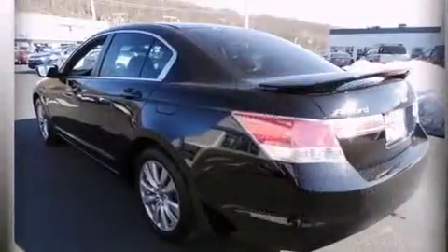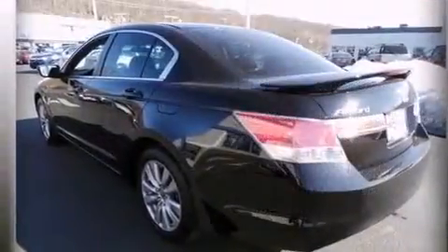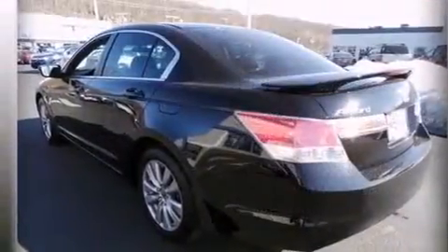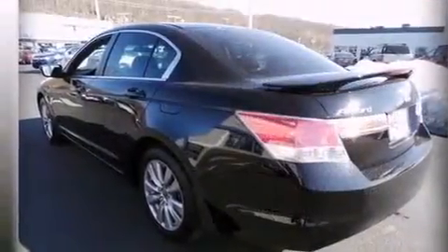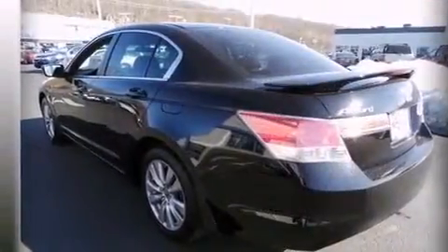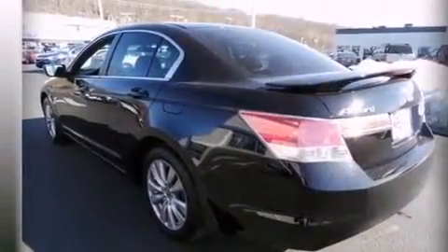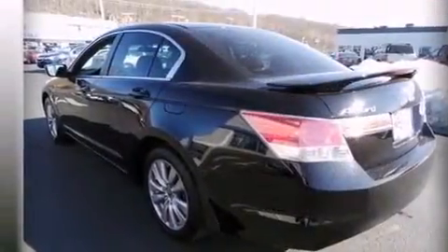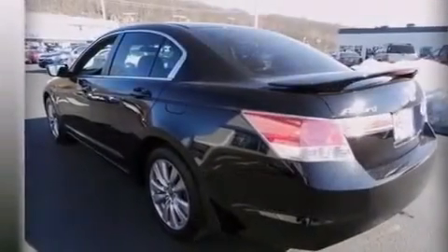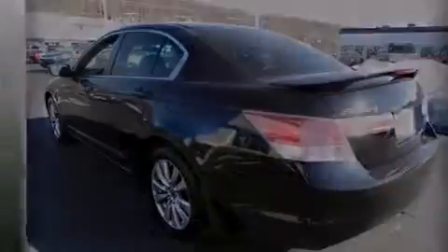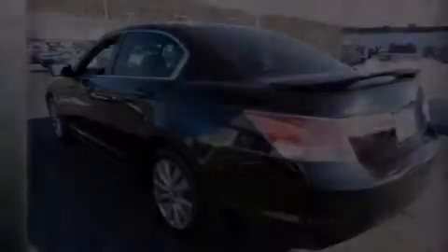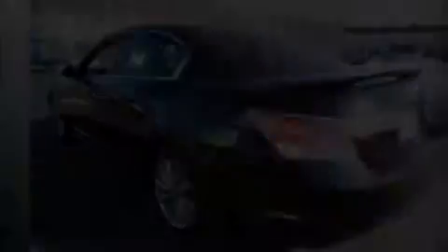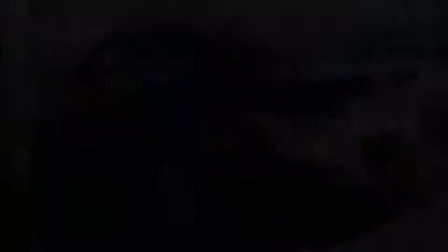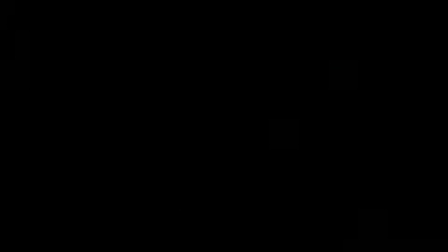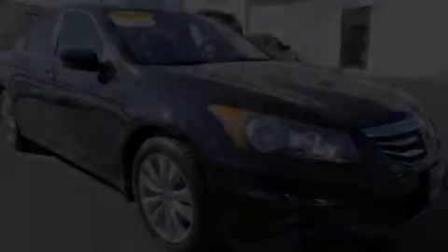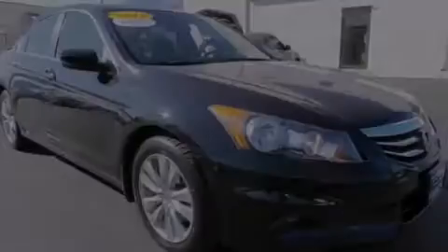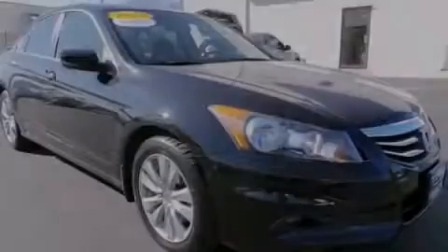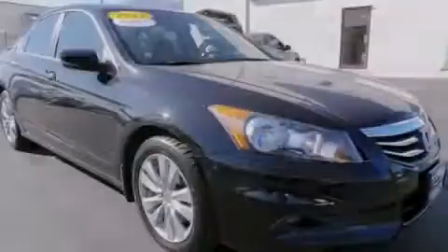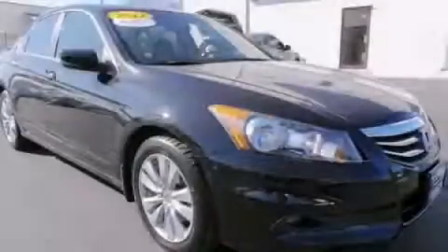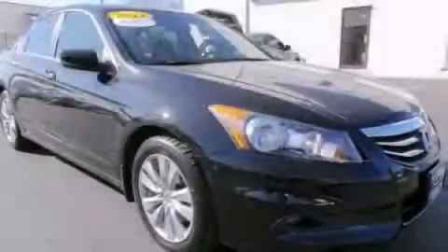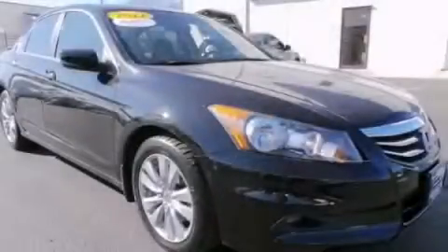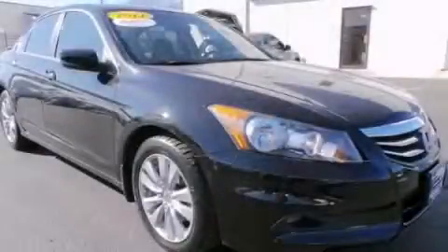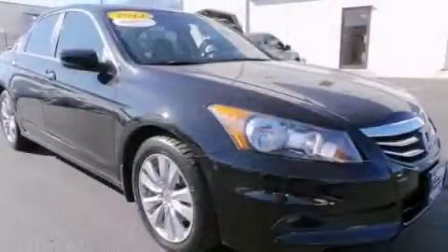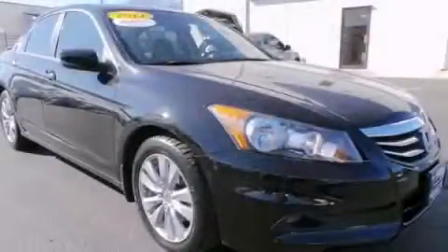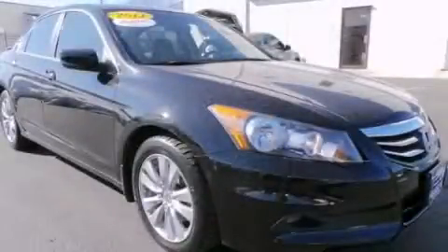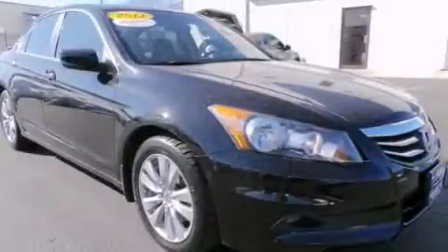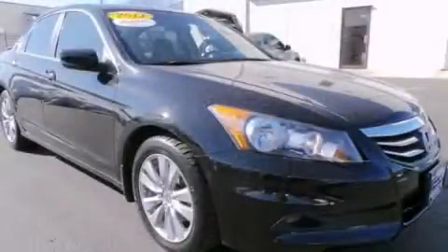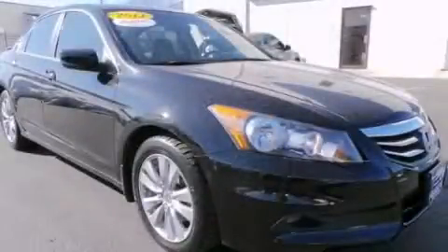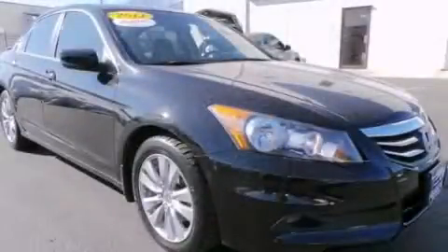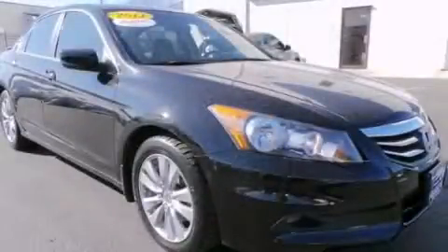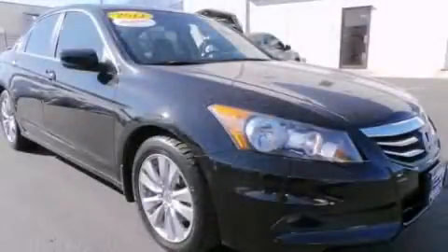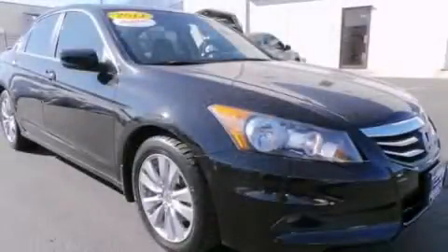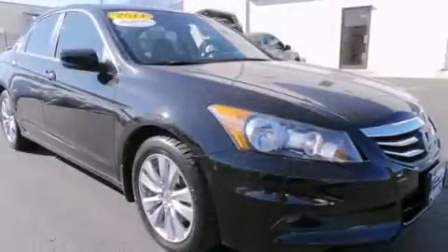Call now to find out how you can own this breathtaking automobile.